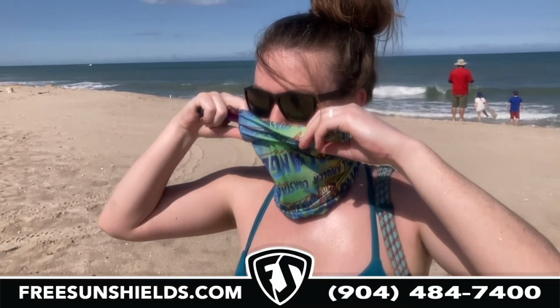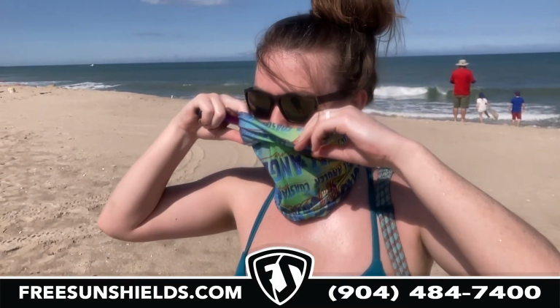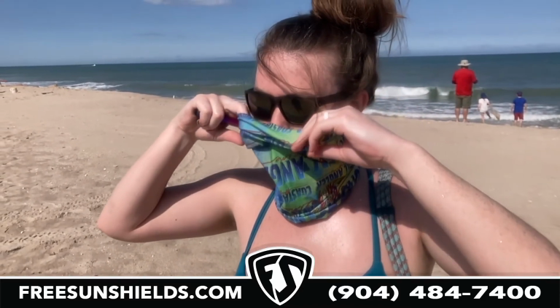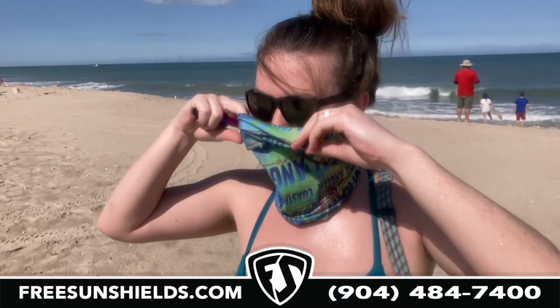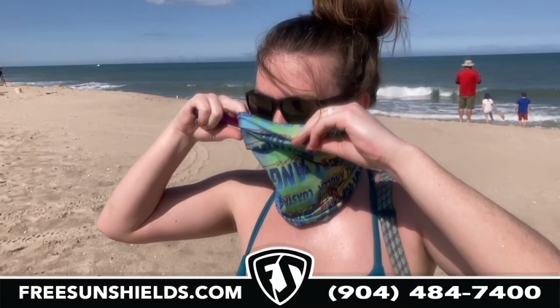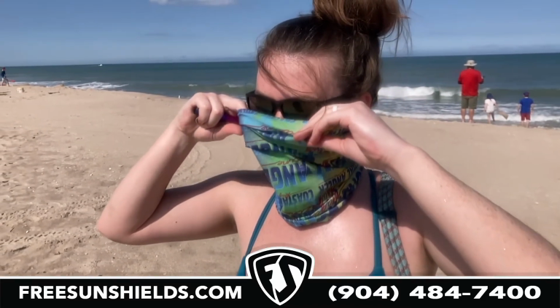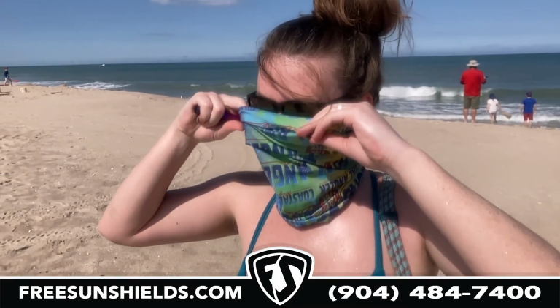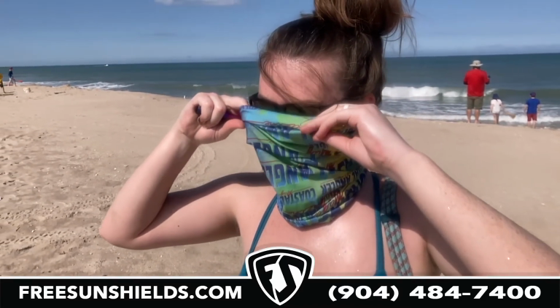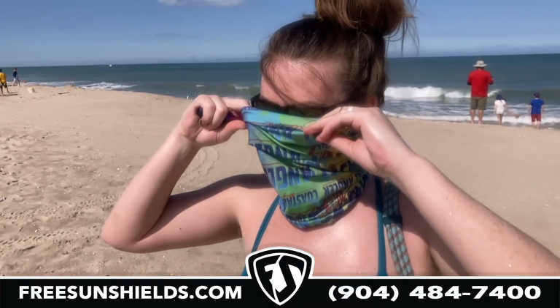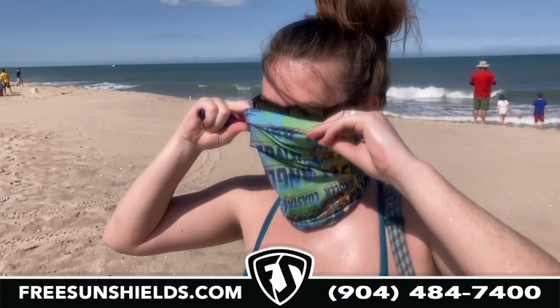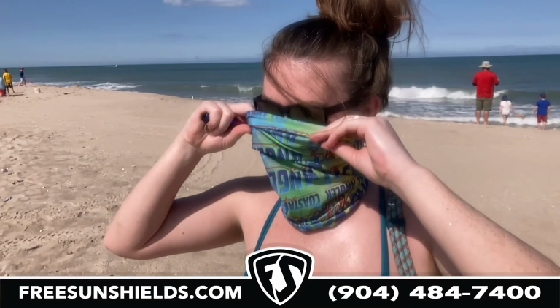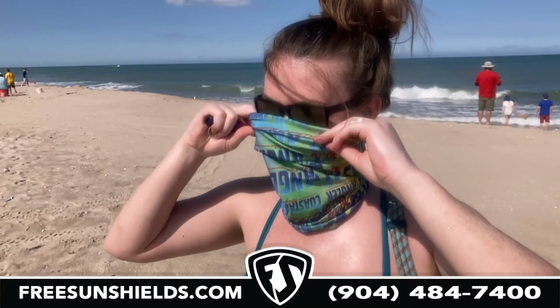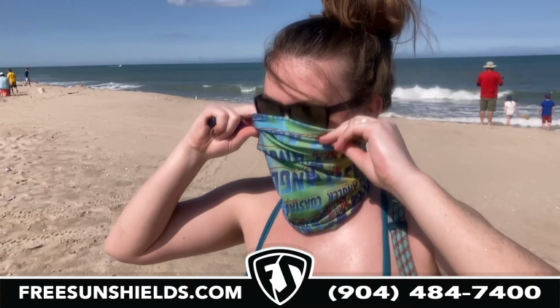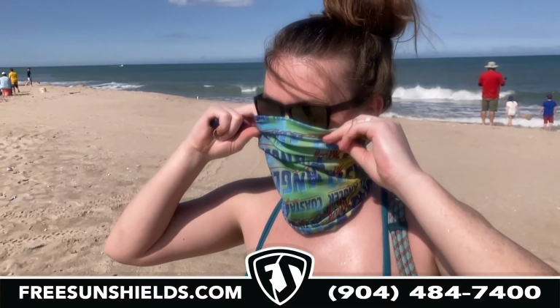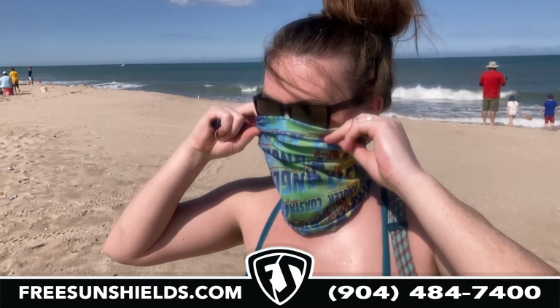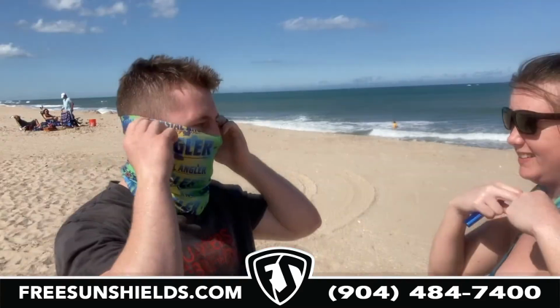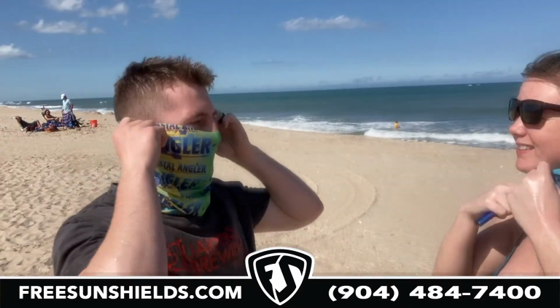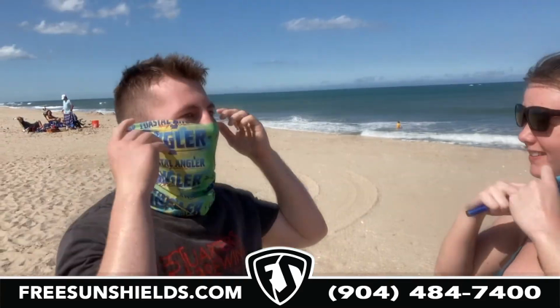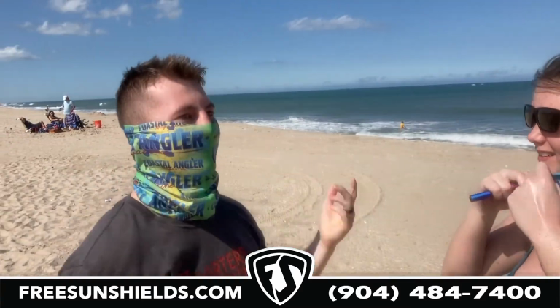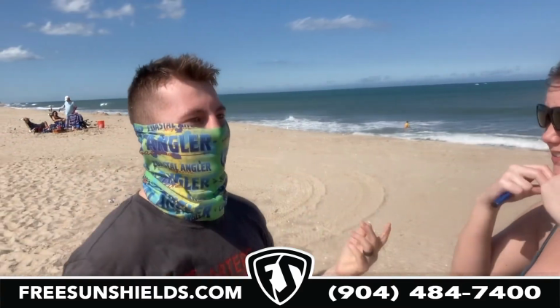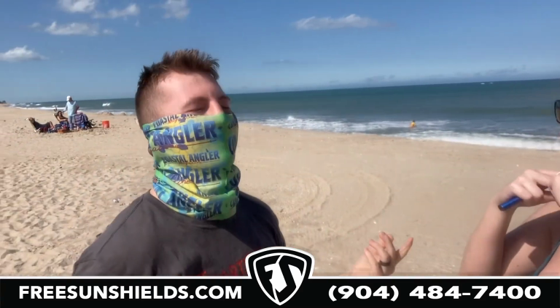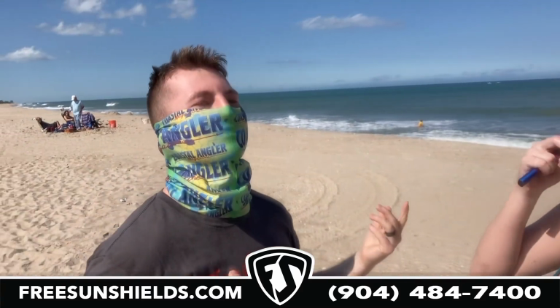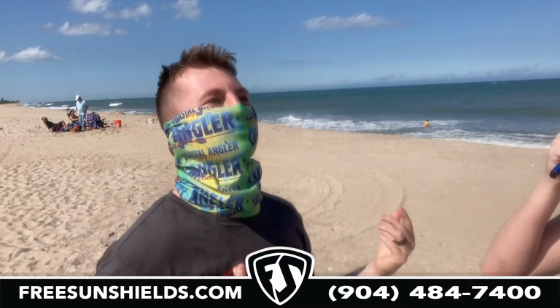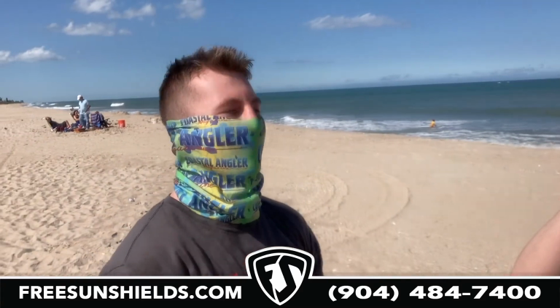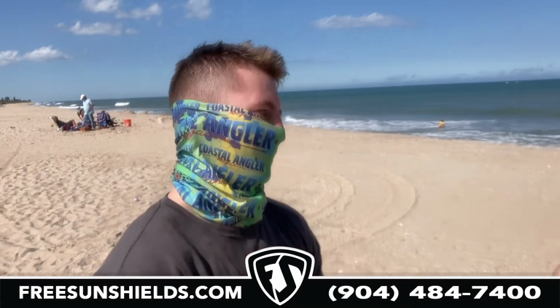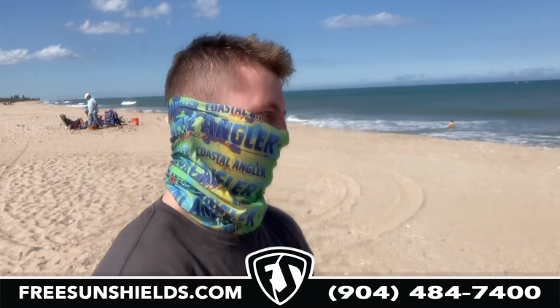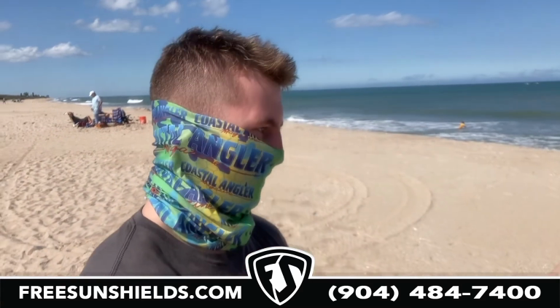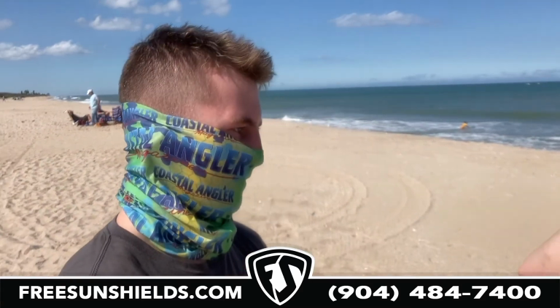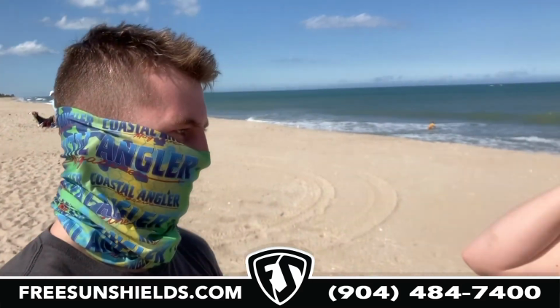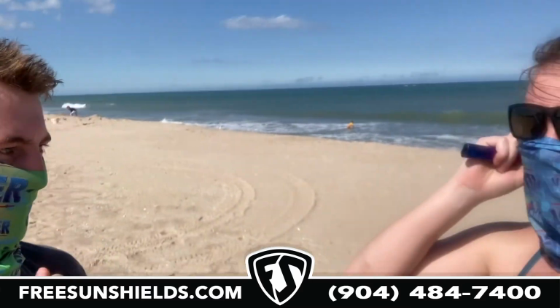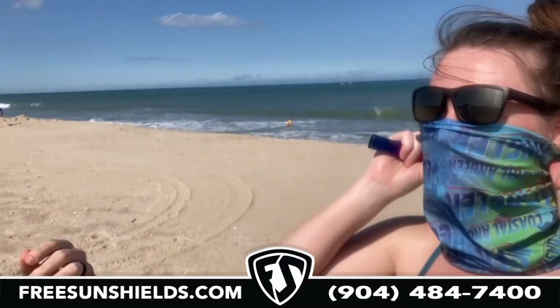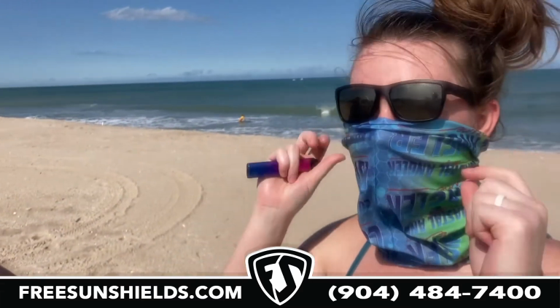Visit us online today at freesunshields.com. Oh my gosh, that is so much better!